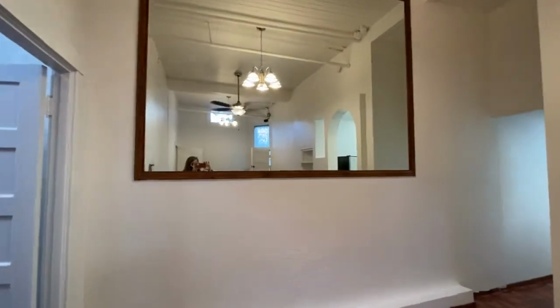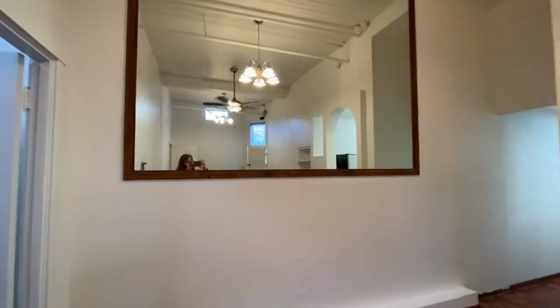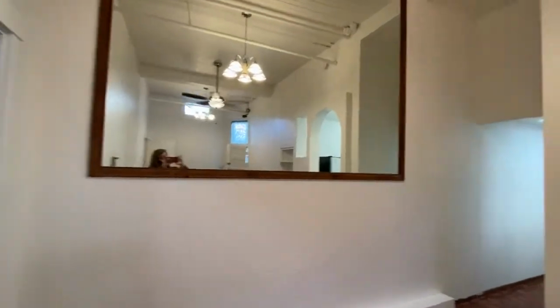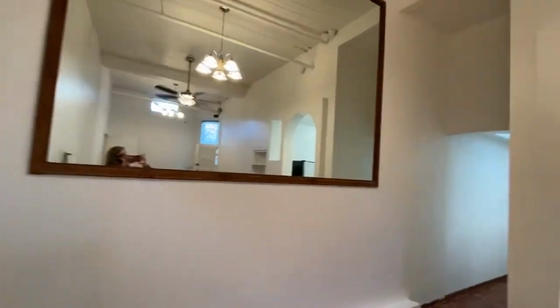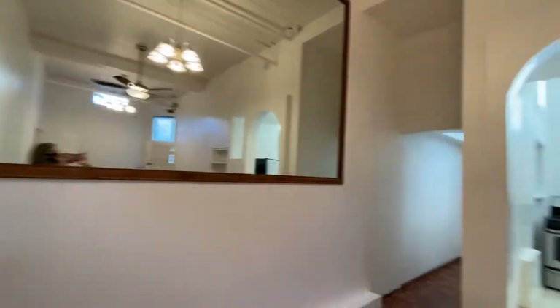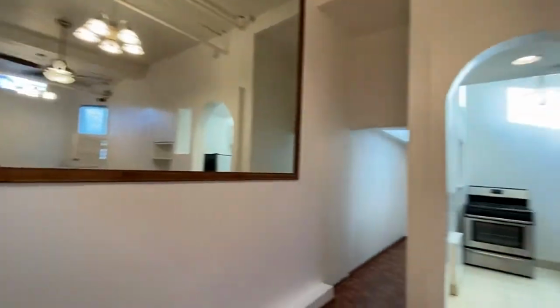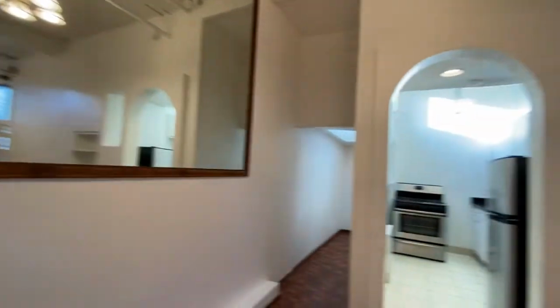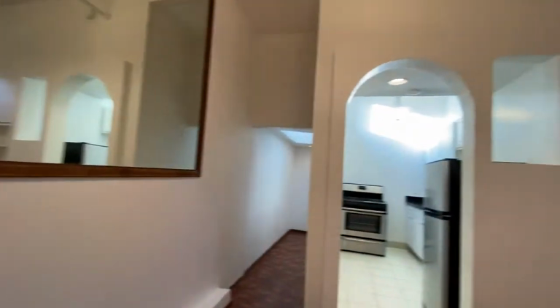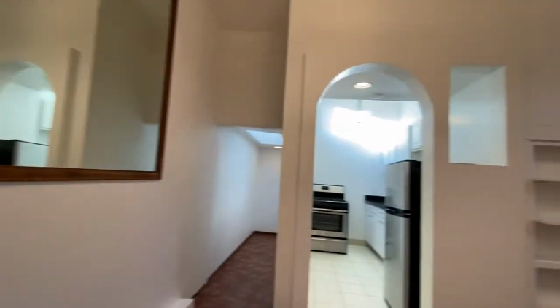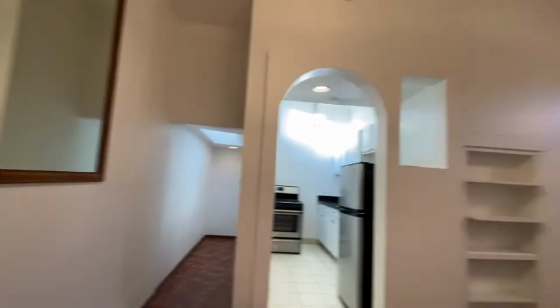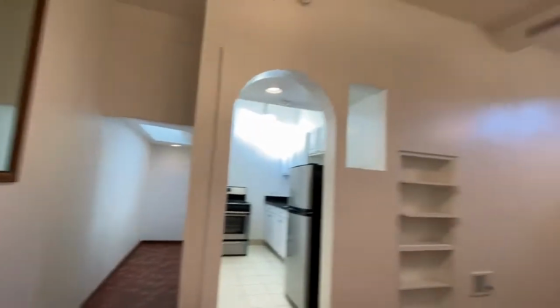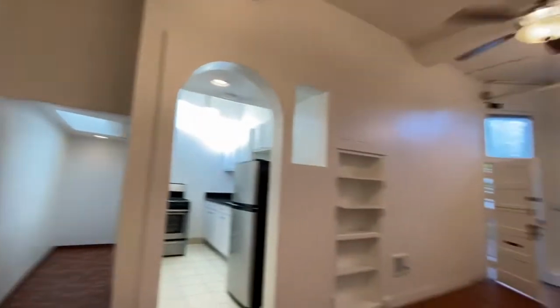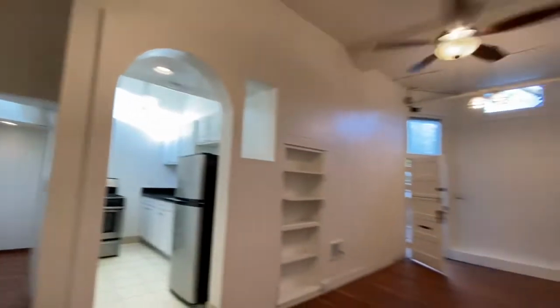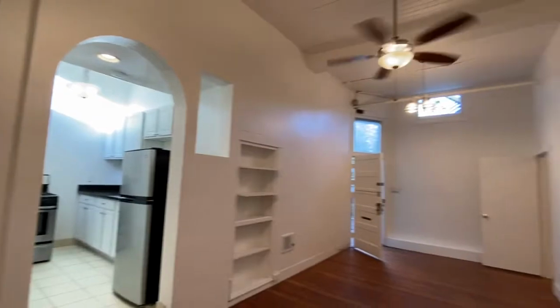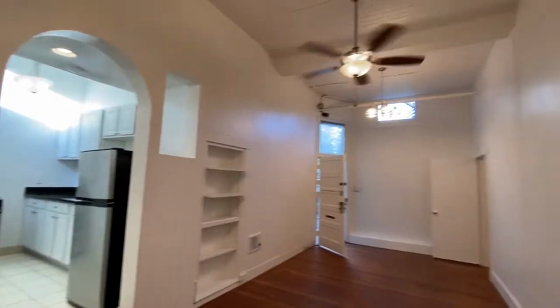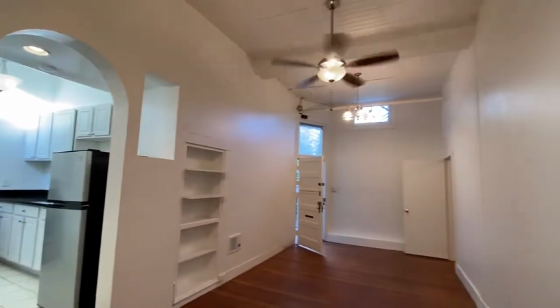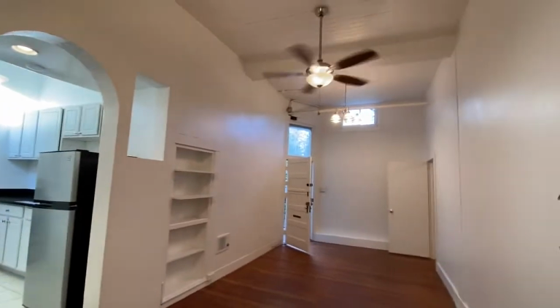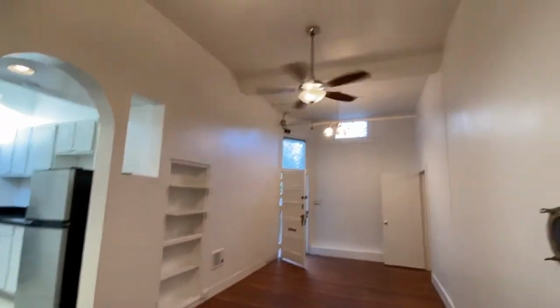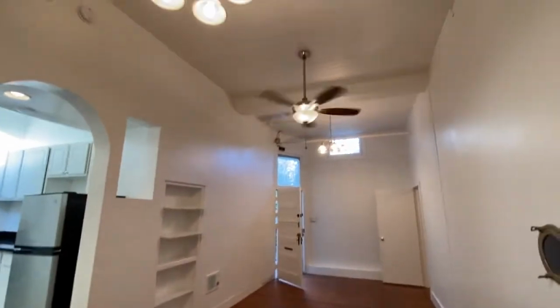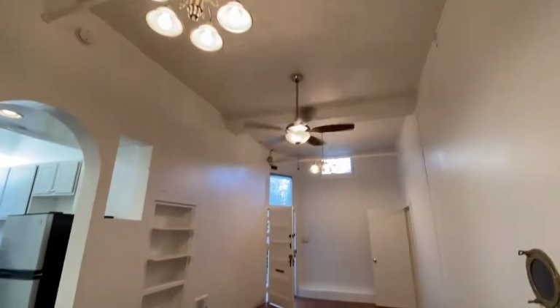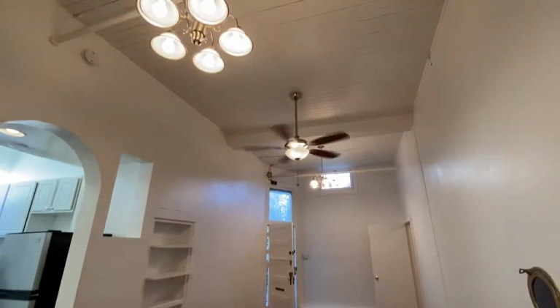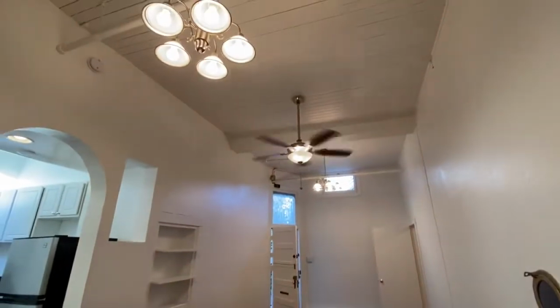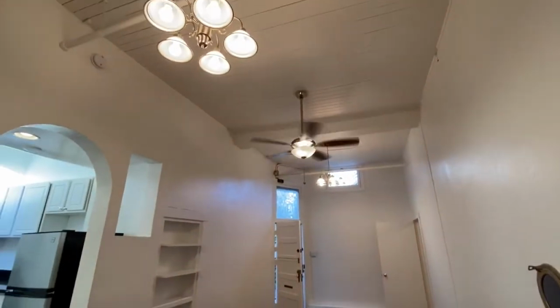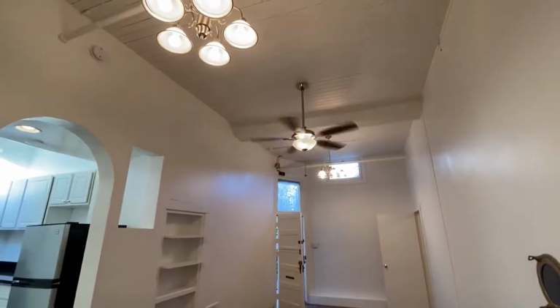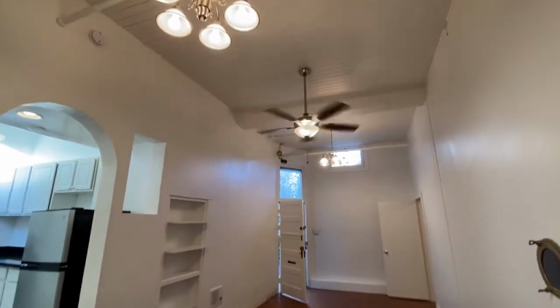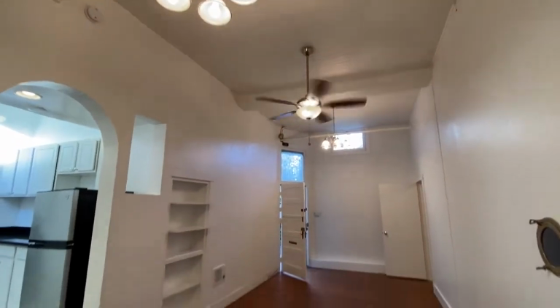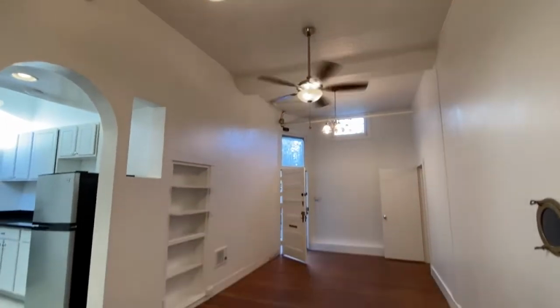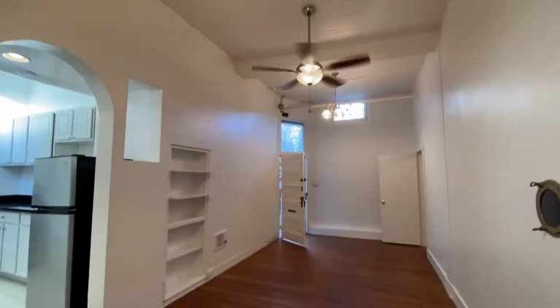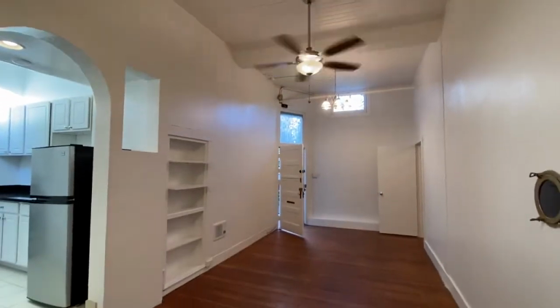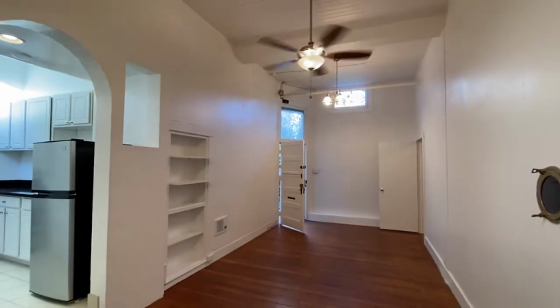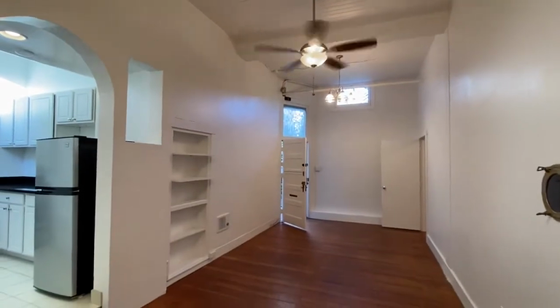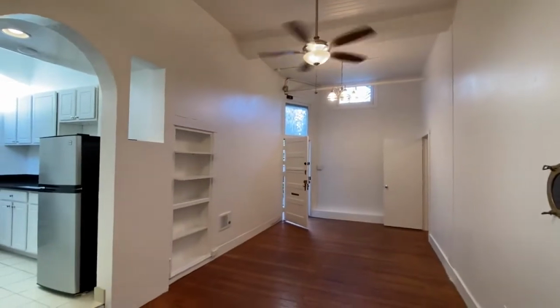There's a ceiling fan, nice tall ceilings, and a built-in bookcase.